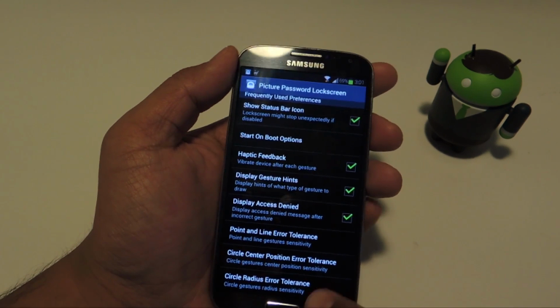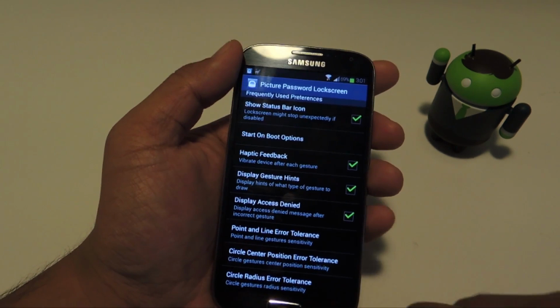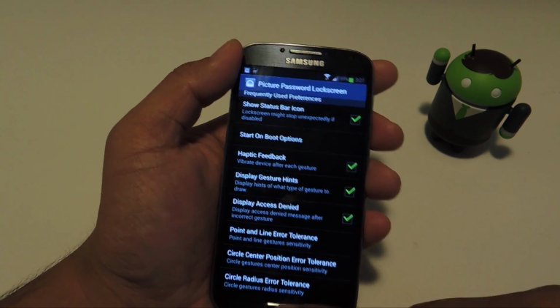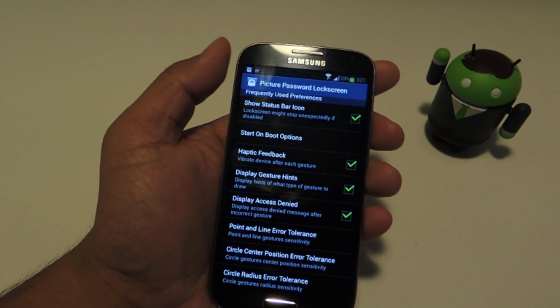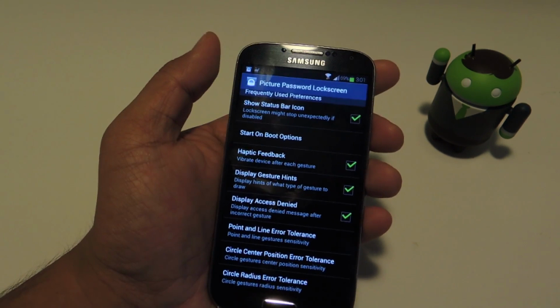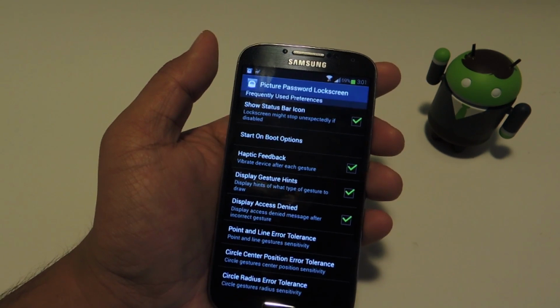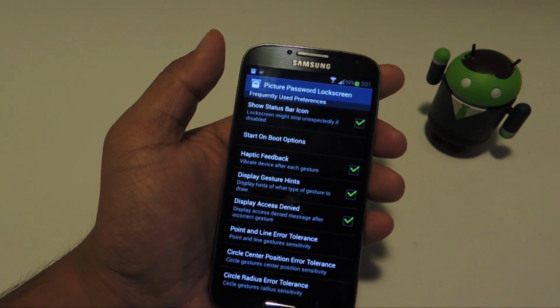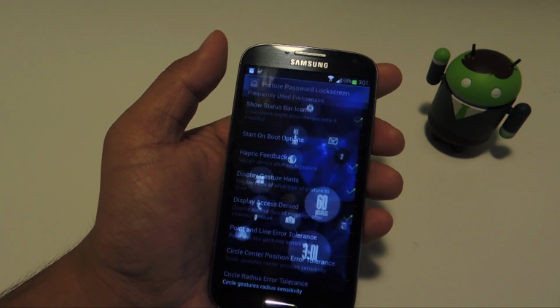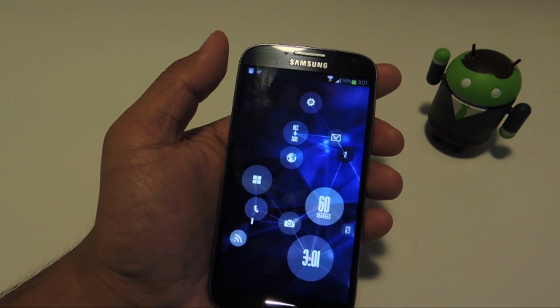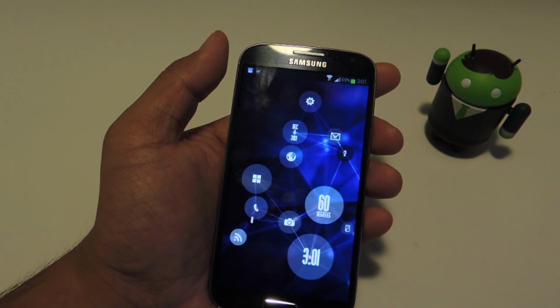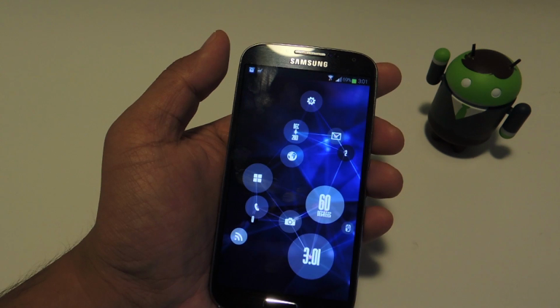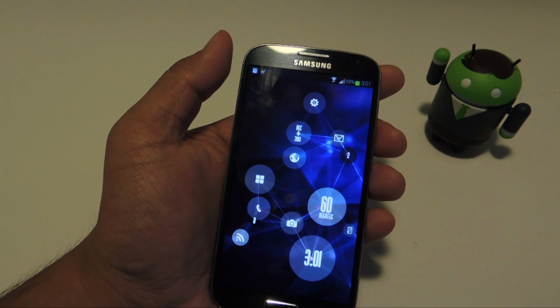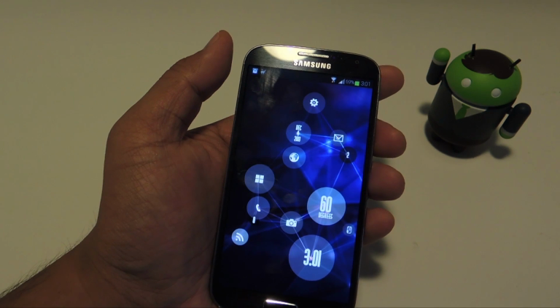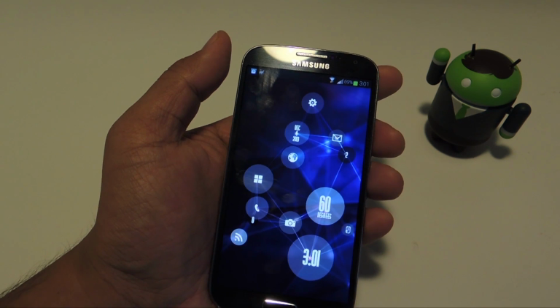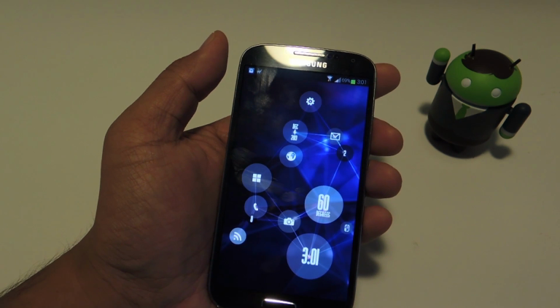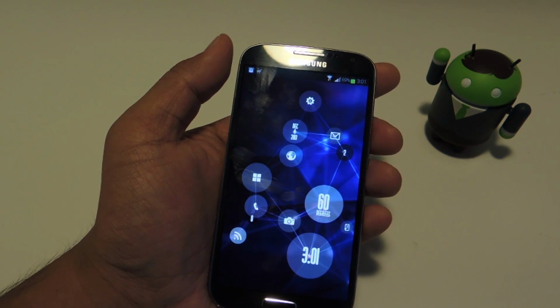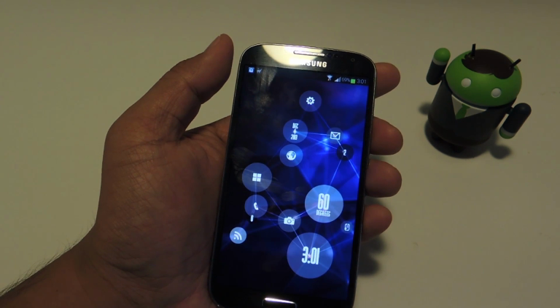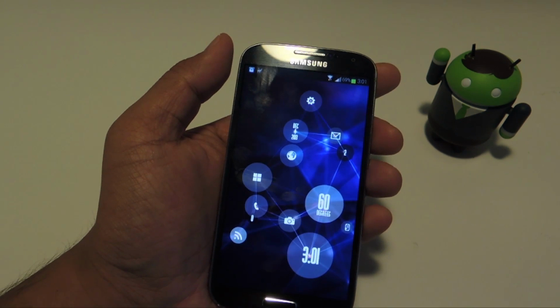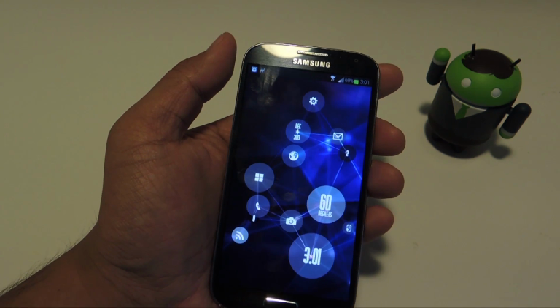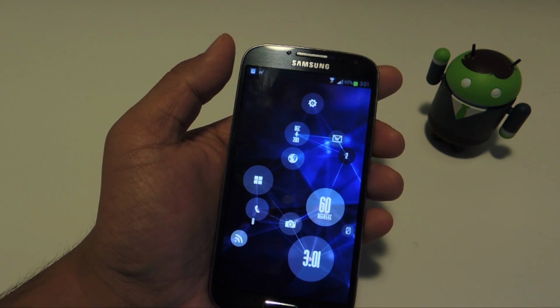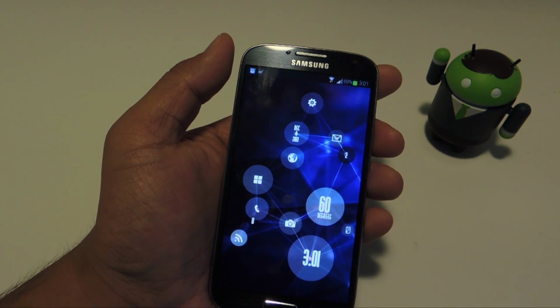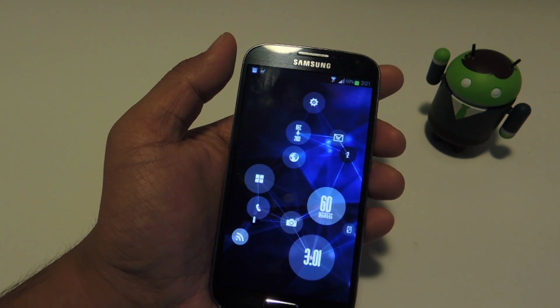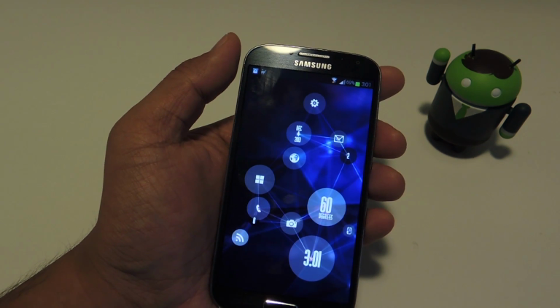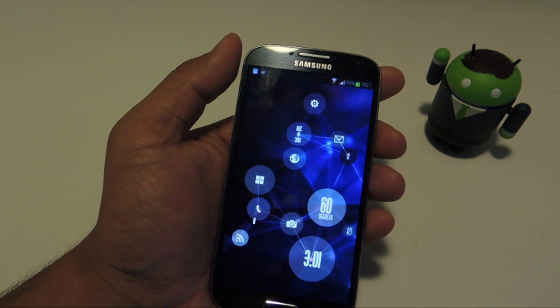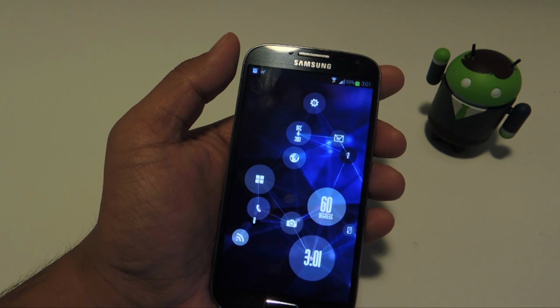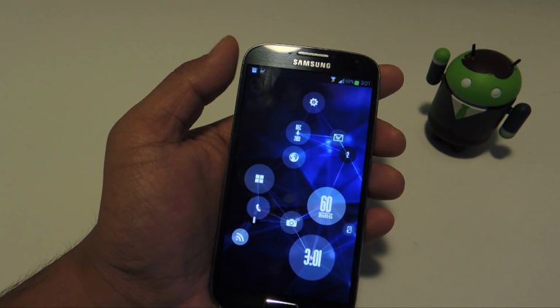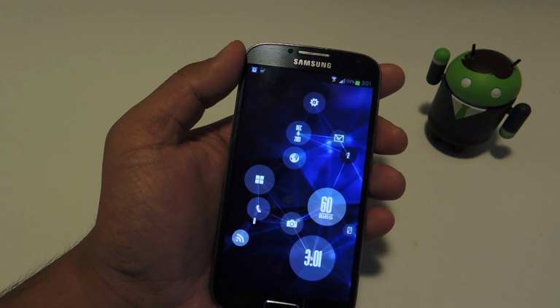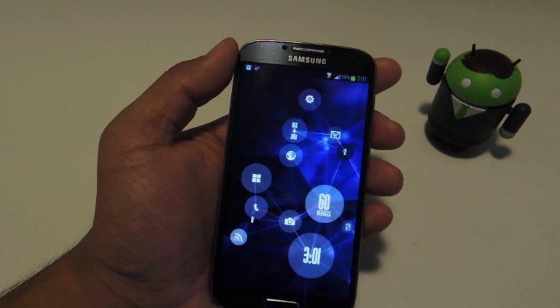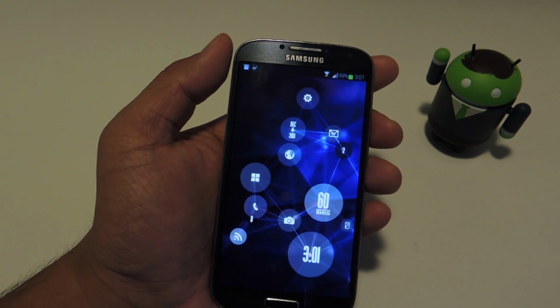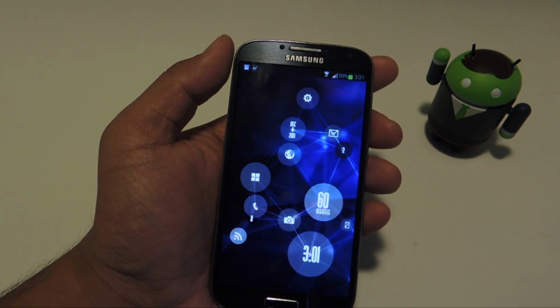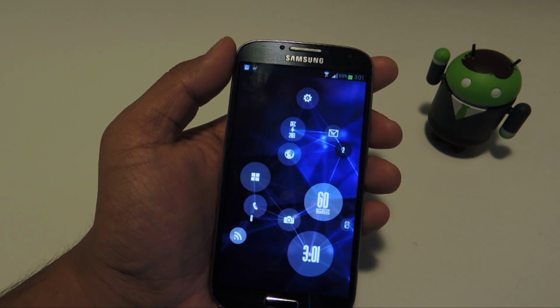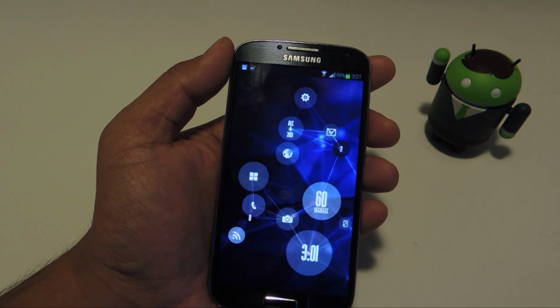So that's about it for this video, hope you guys enjoyed it. Don't forget to like, comment, and subscribe, and check out the full tutorial at Galaxy S4 SoftModder.